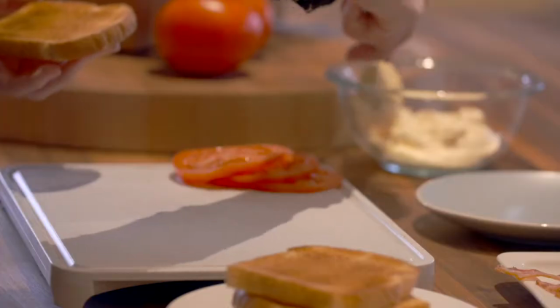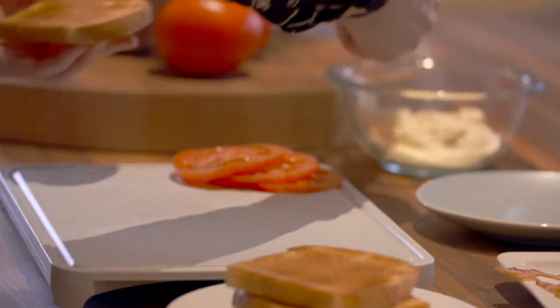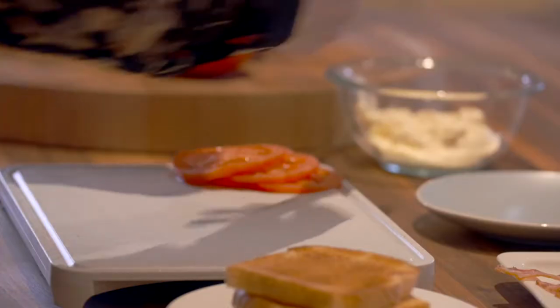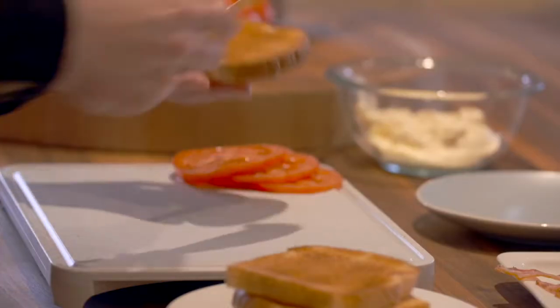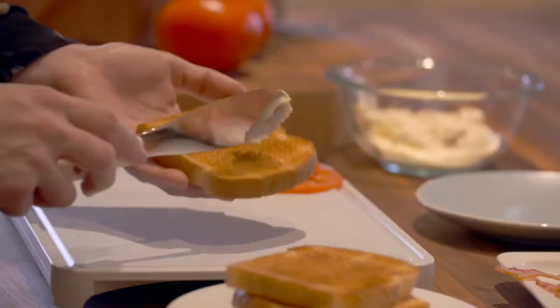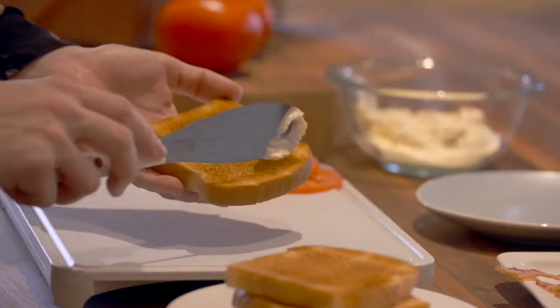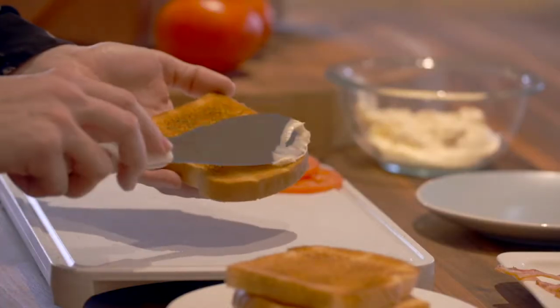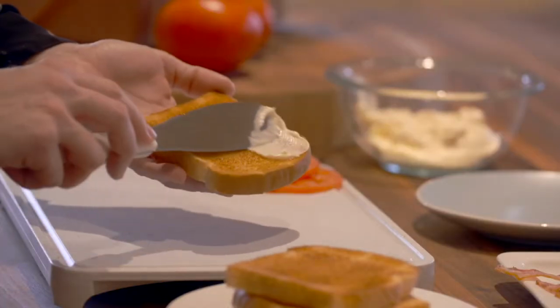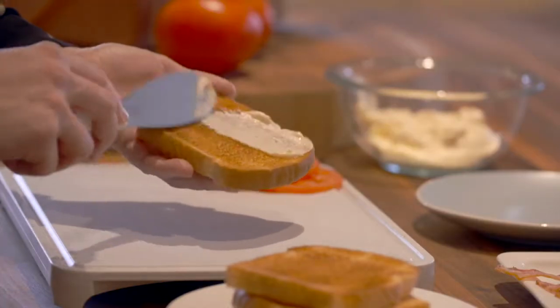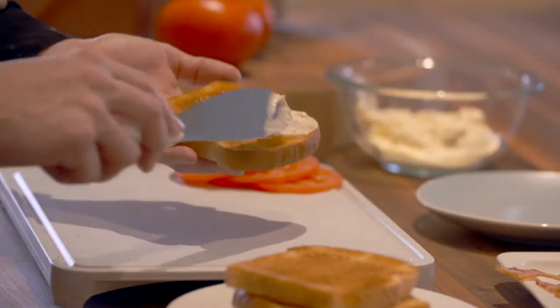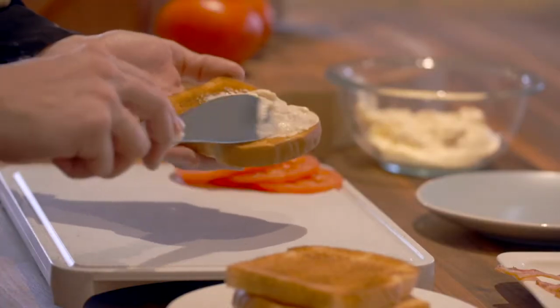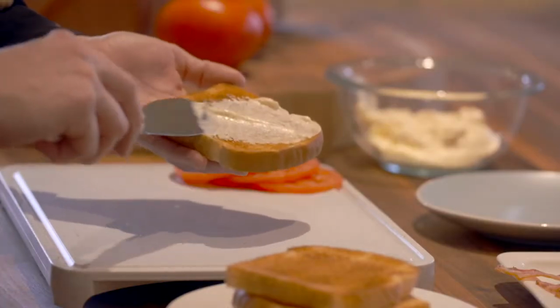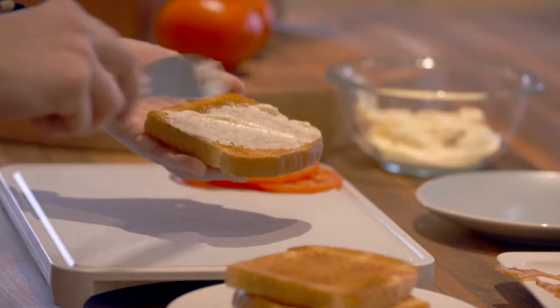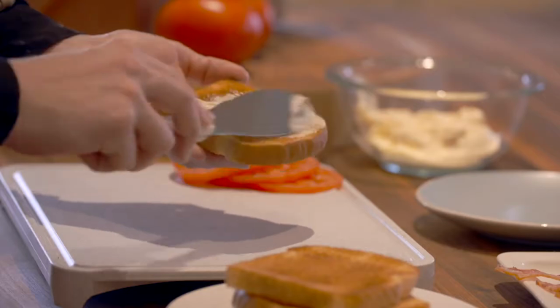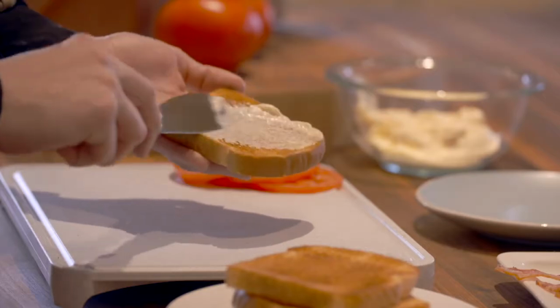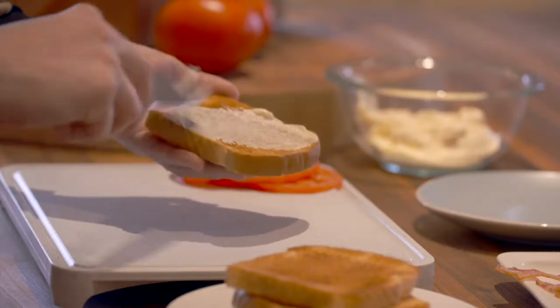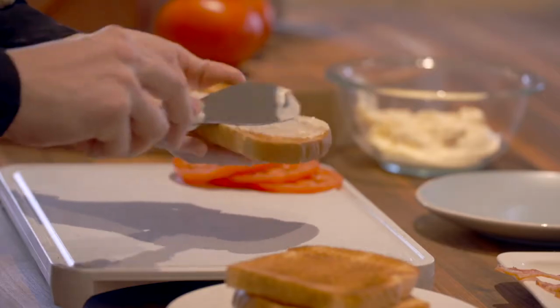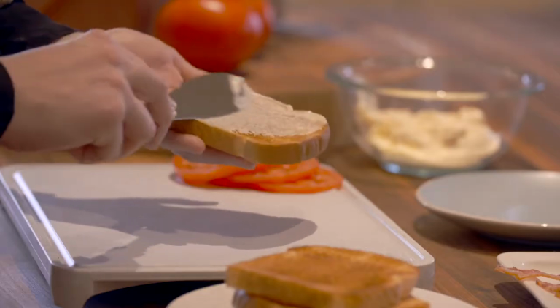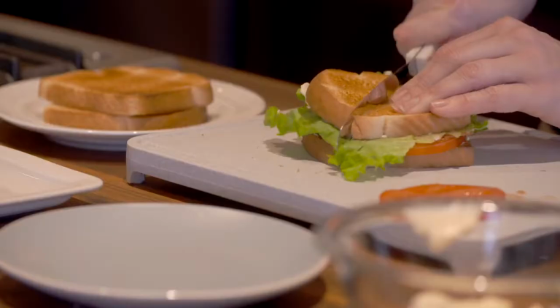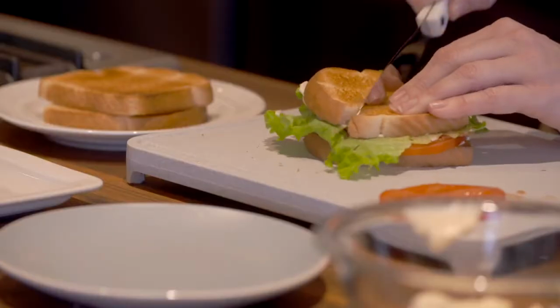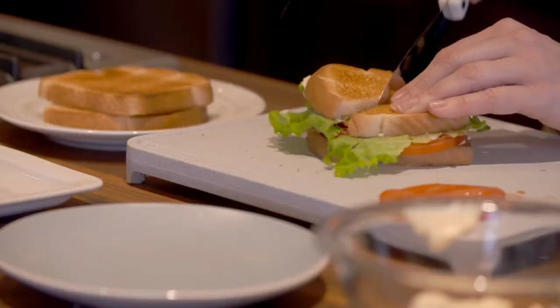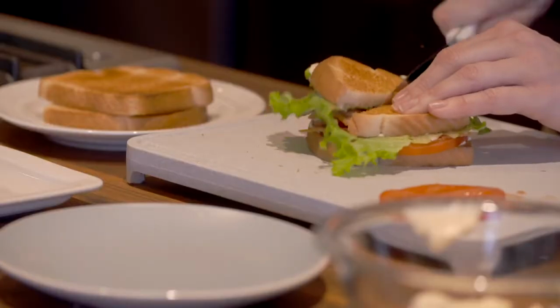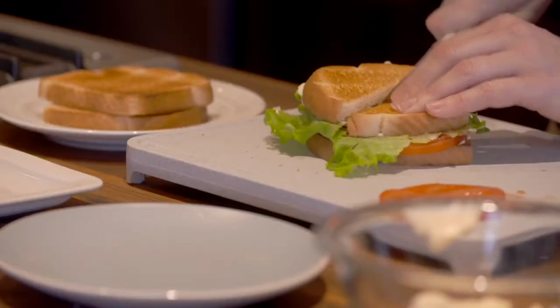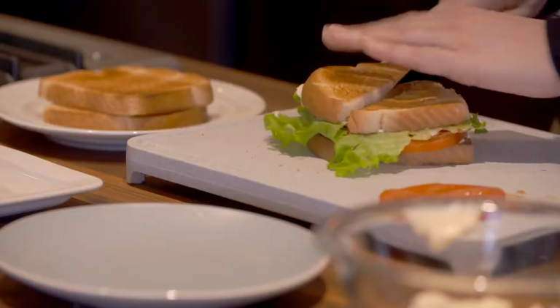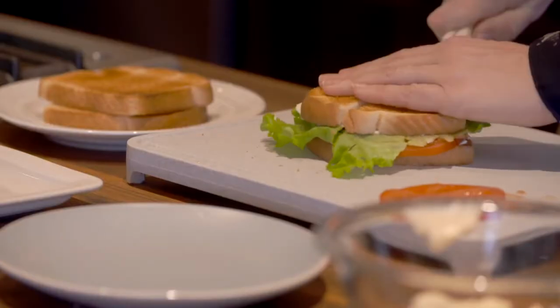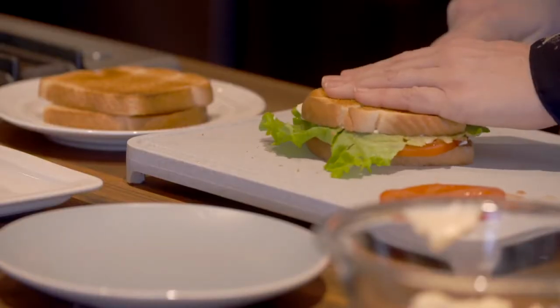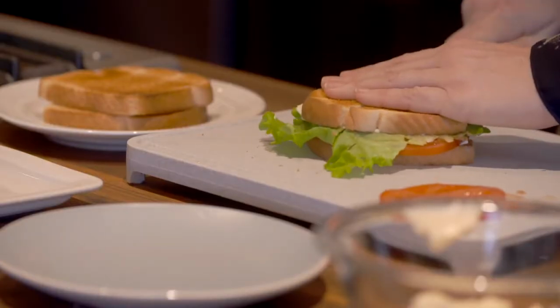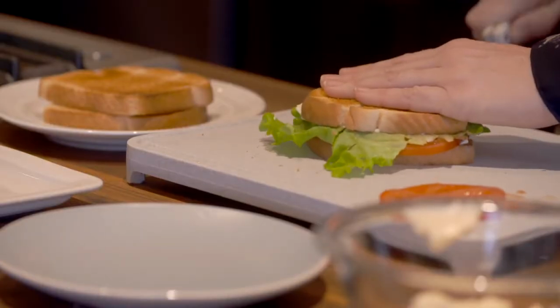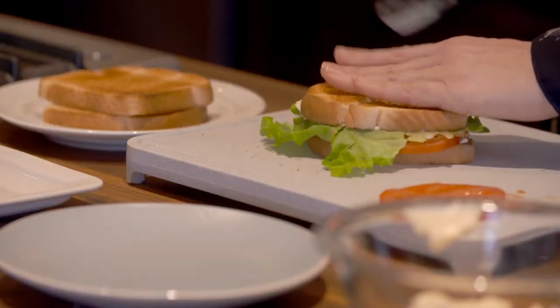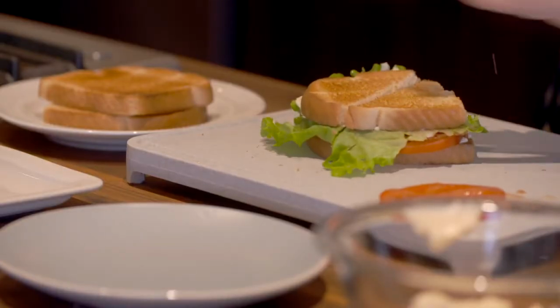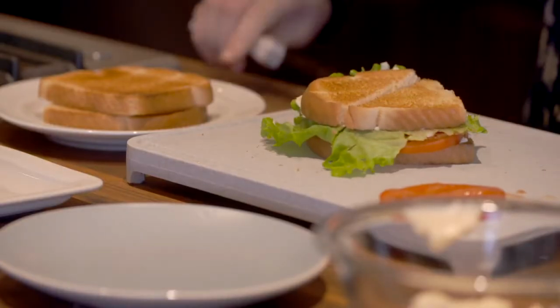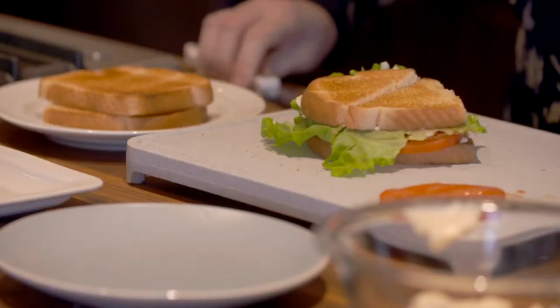For making sandwiches, like a BLT, slice the tomato, spread the mayo, and cut the sandwich all with this one knife.